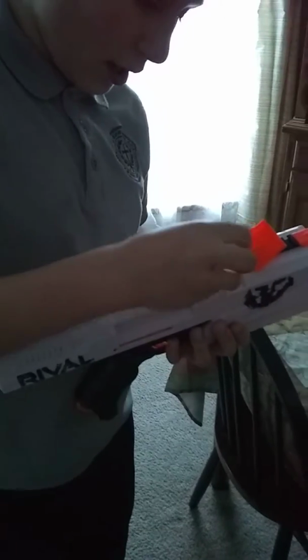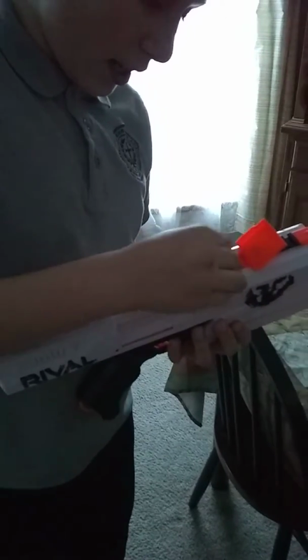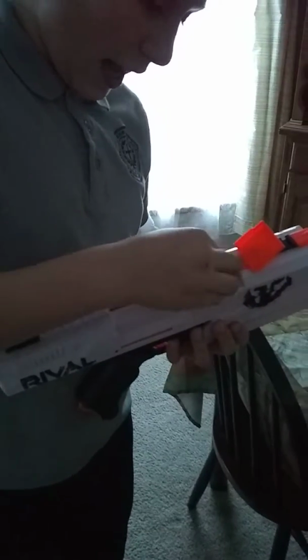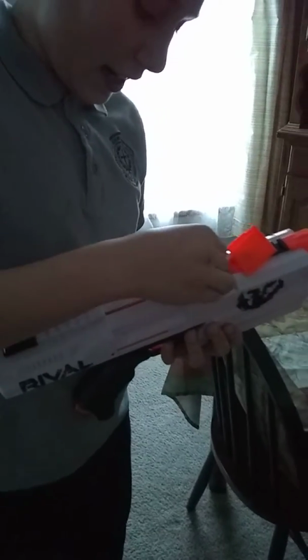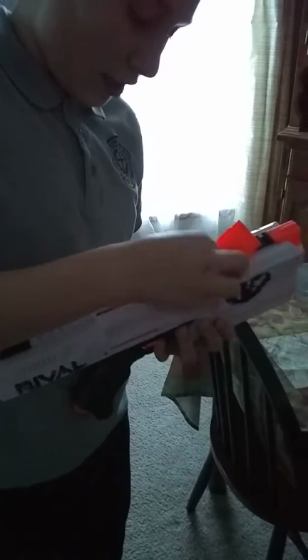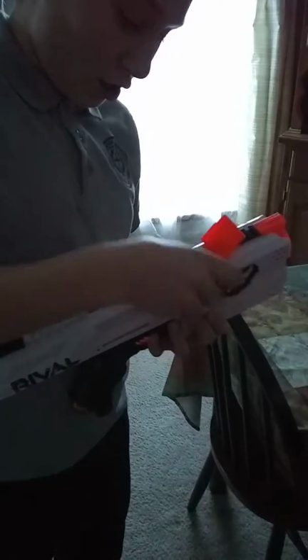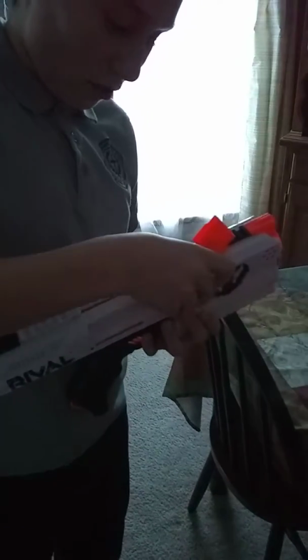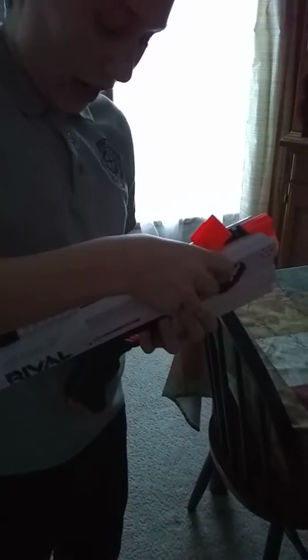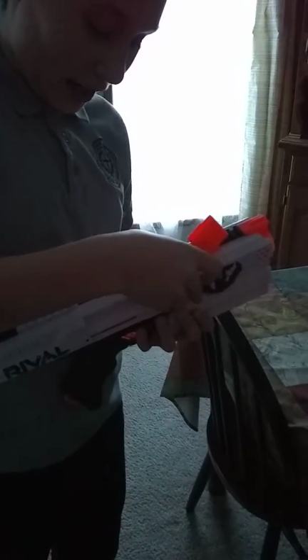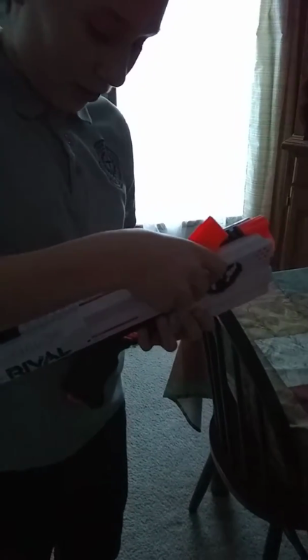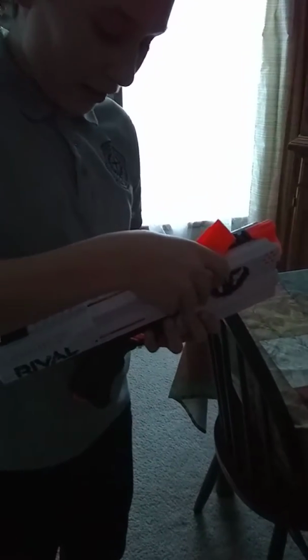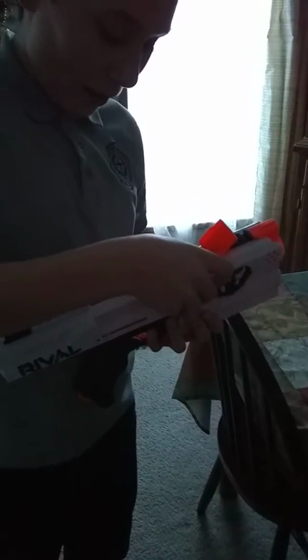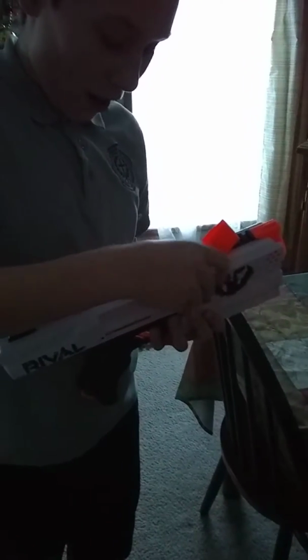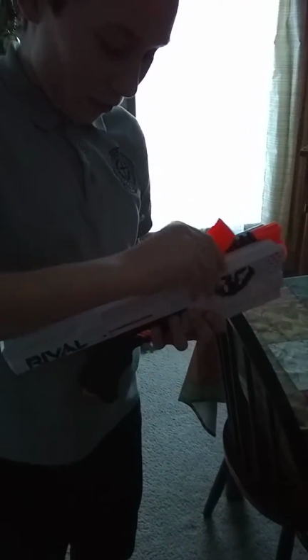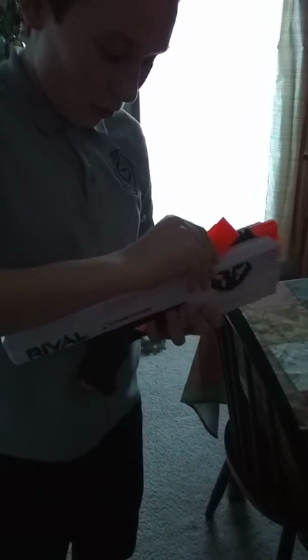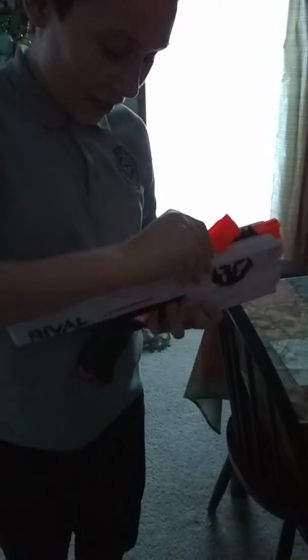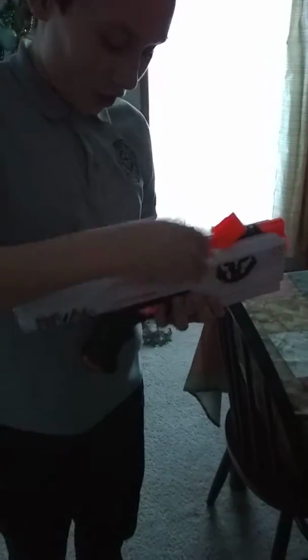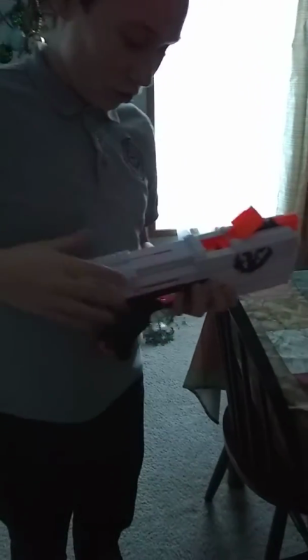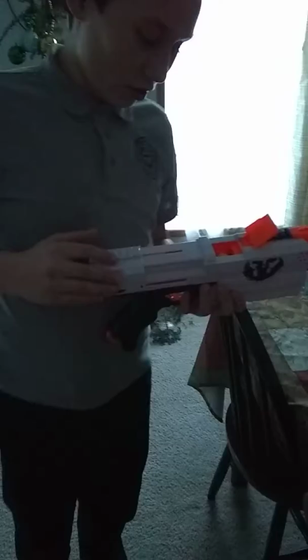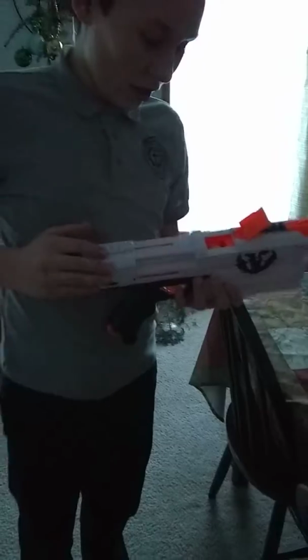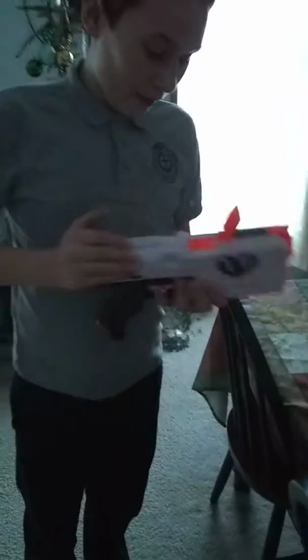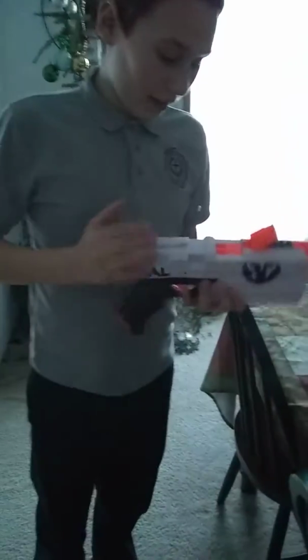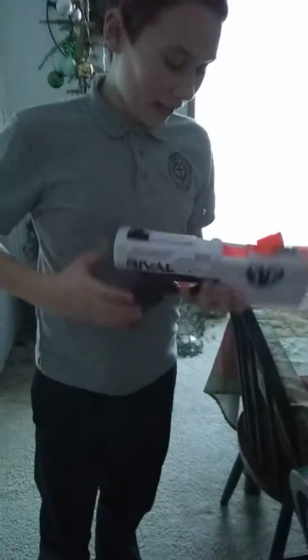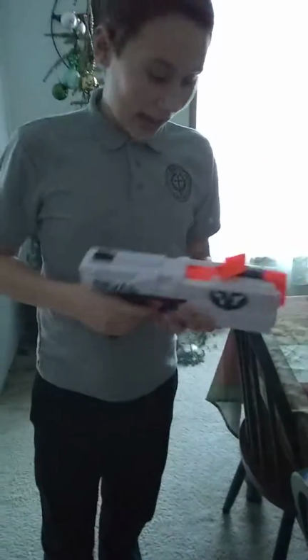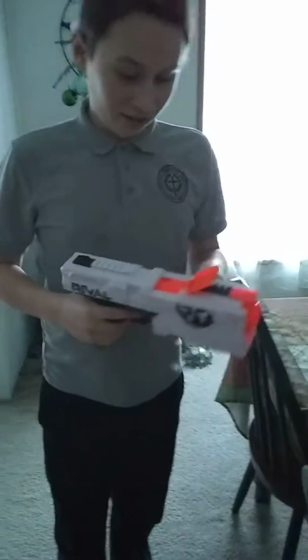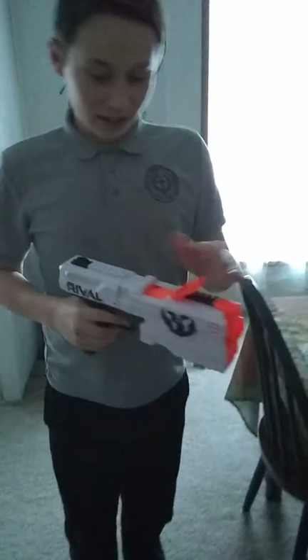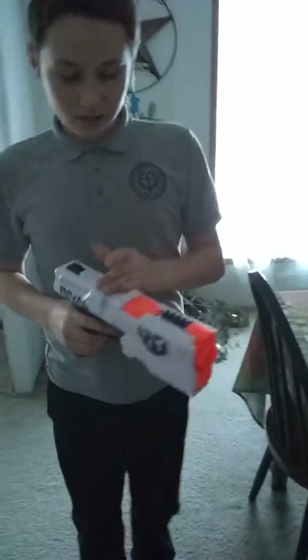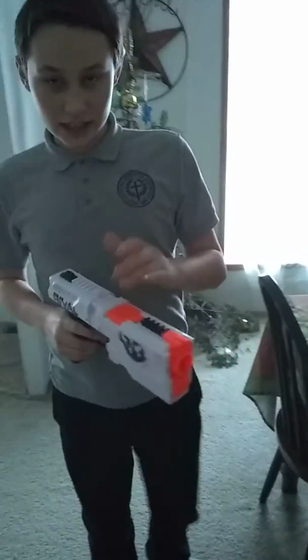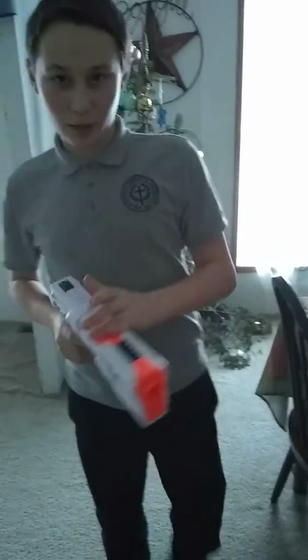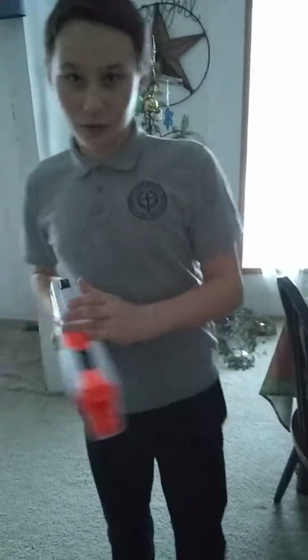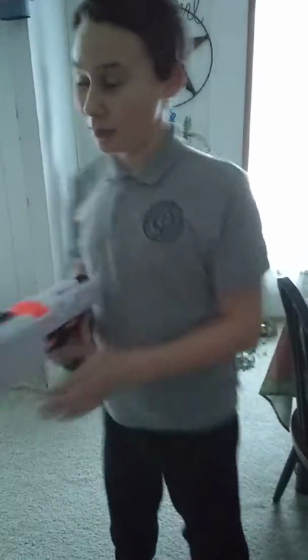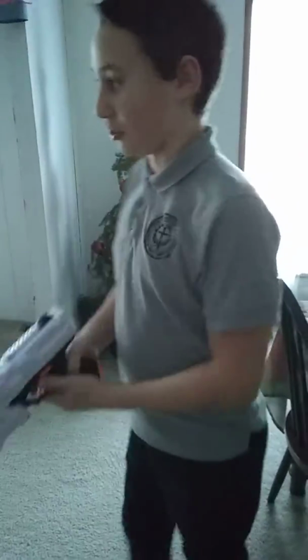And it shoots, and it's very powerful, and it shoots very accurate, as I will demonstrate.